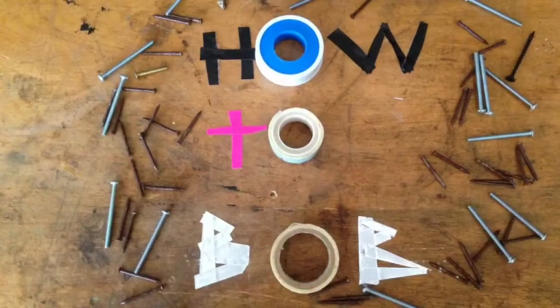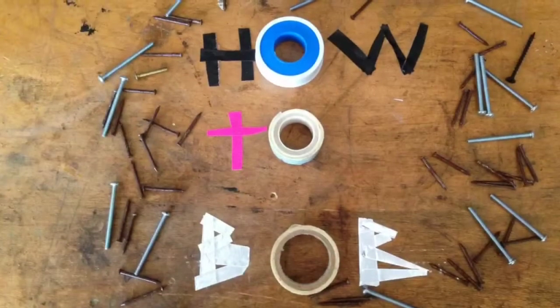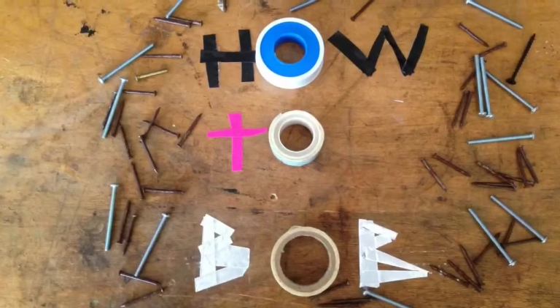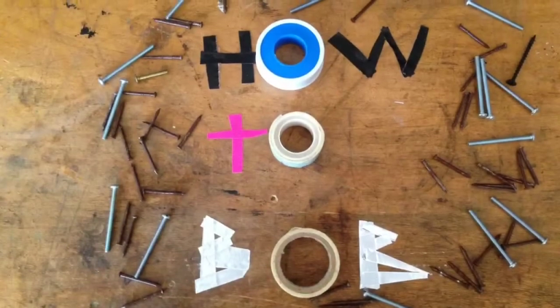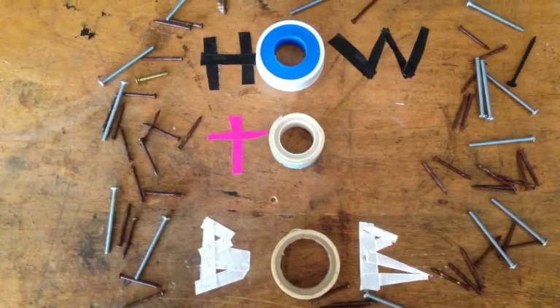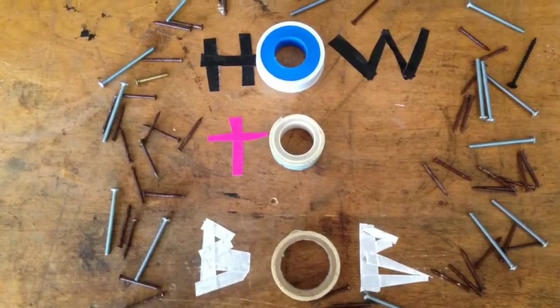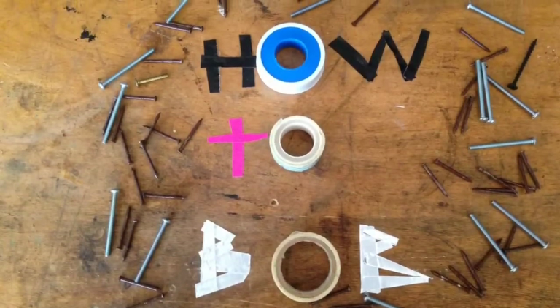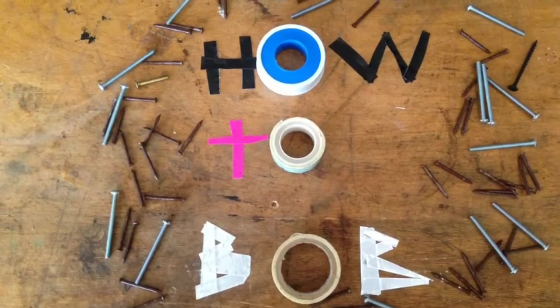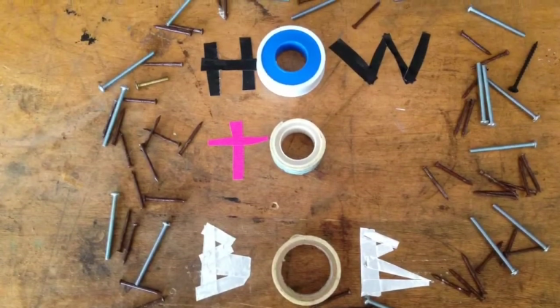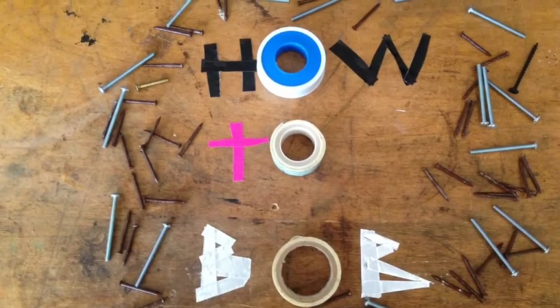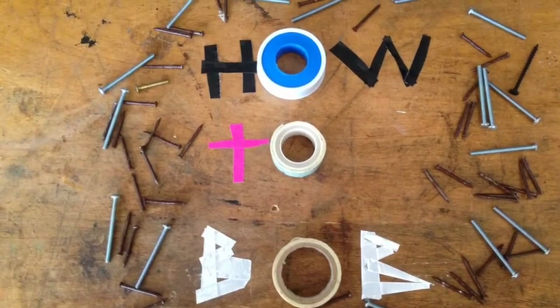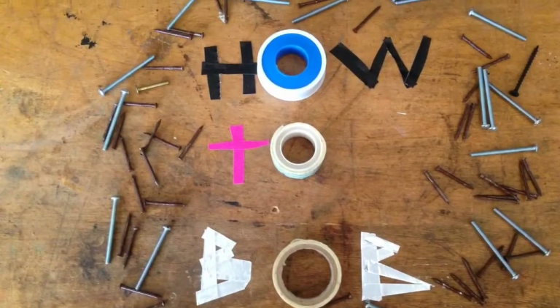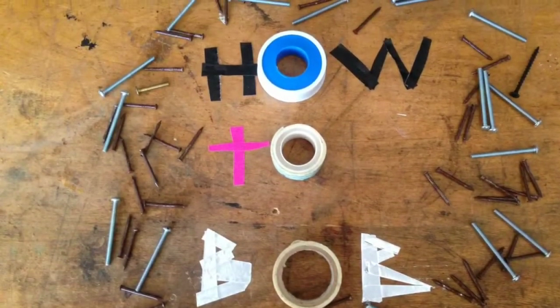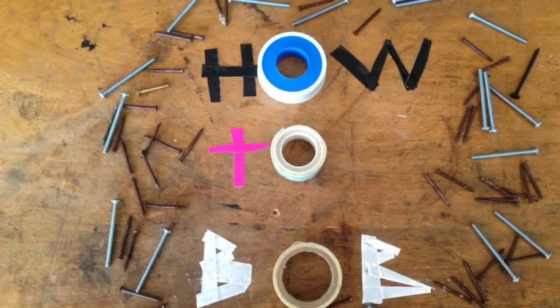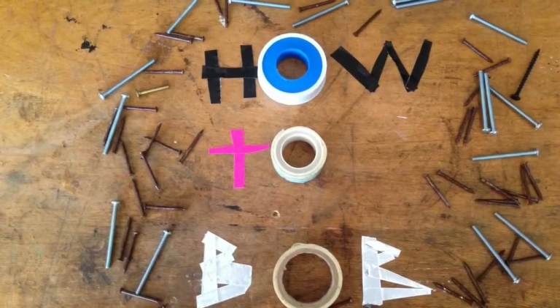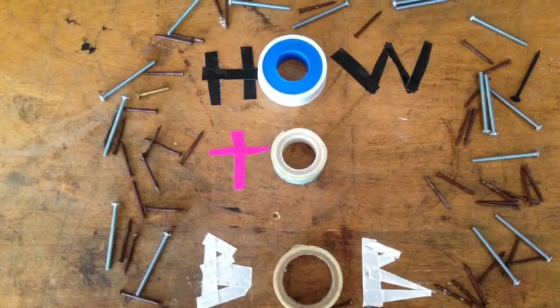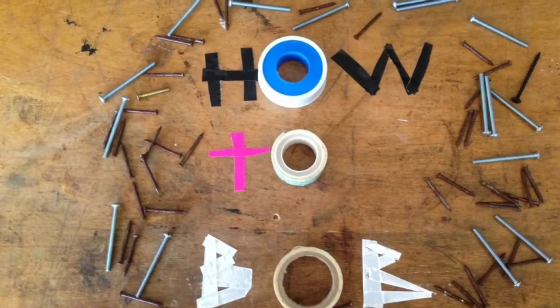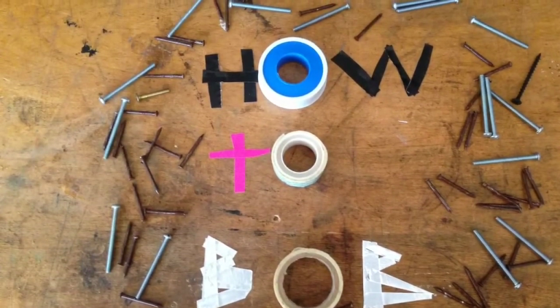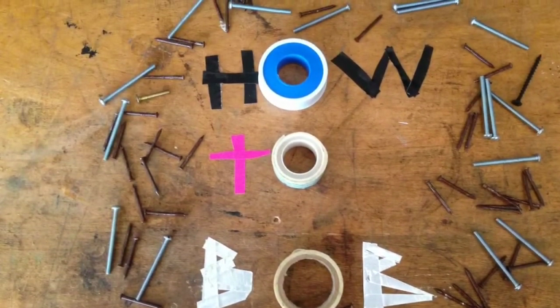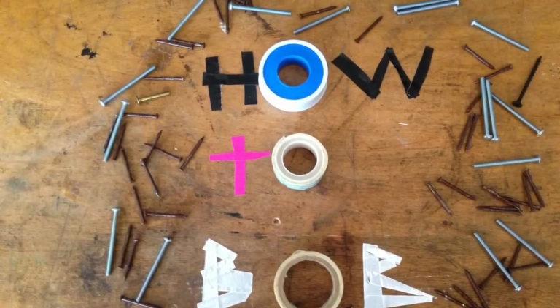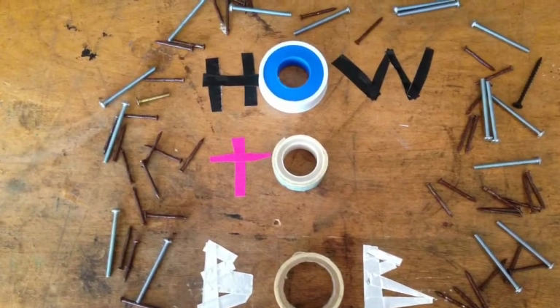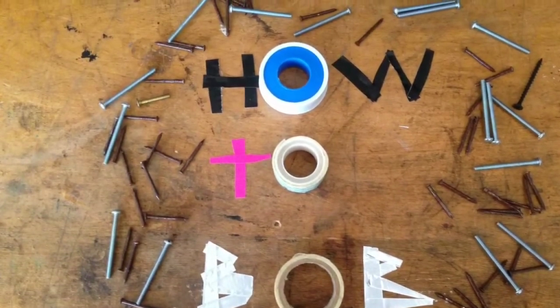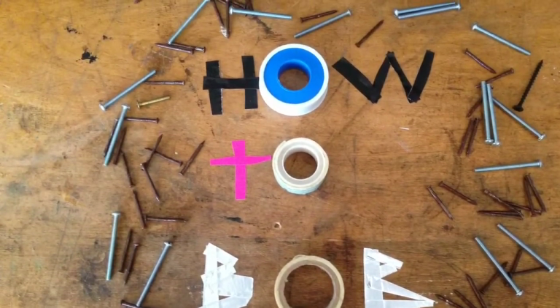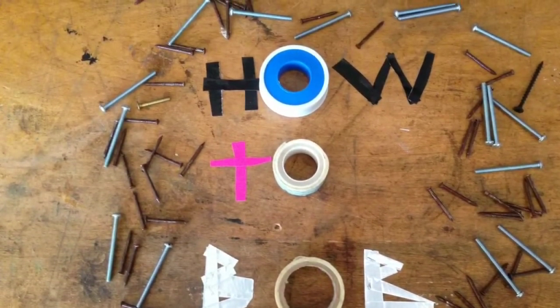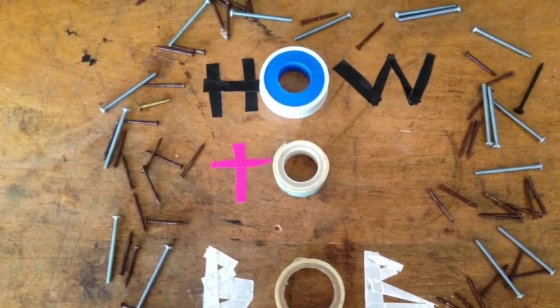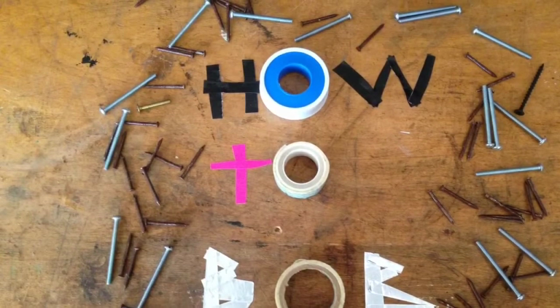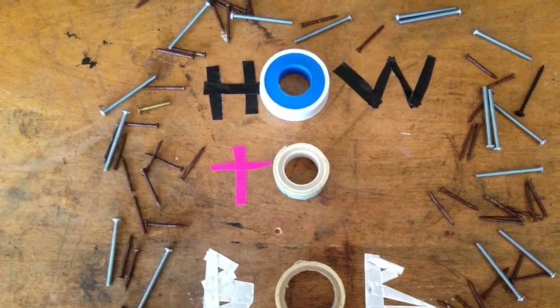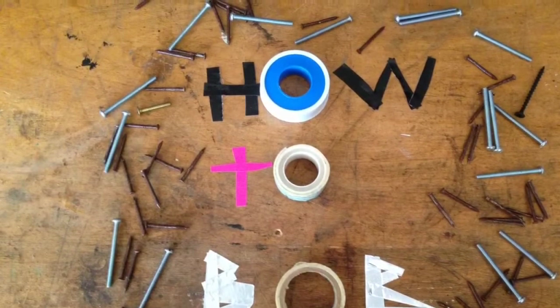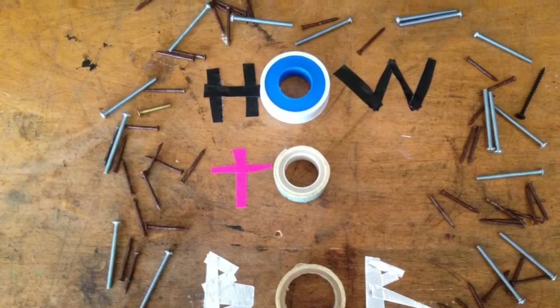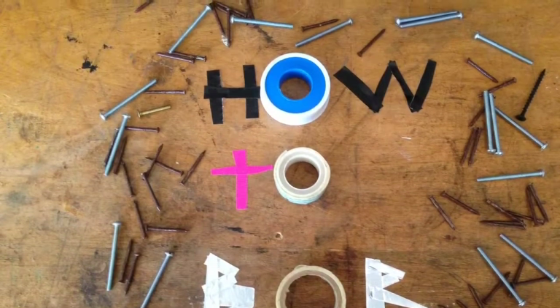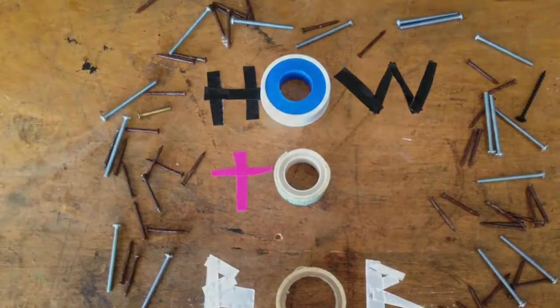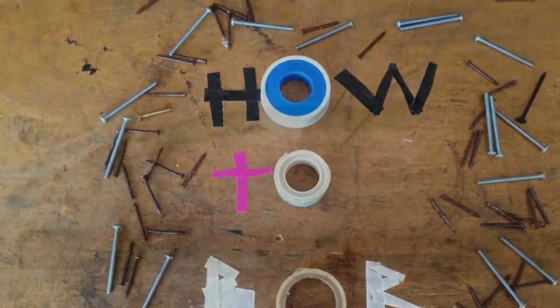Hello, this is HowToBob, and in this video I'm going to show you how to make rainbow flames in your campfire.